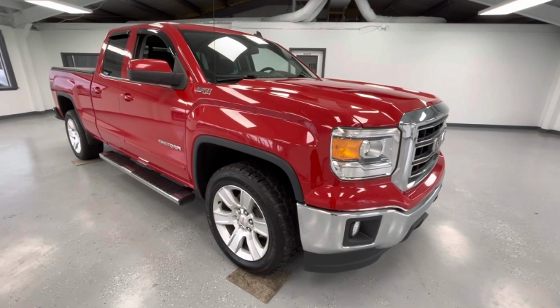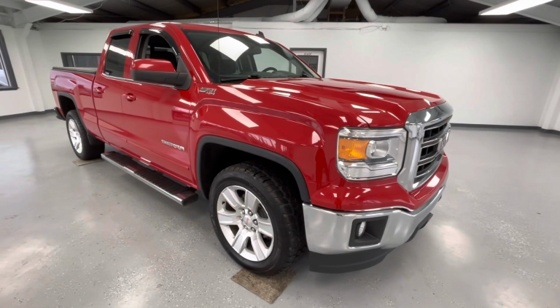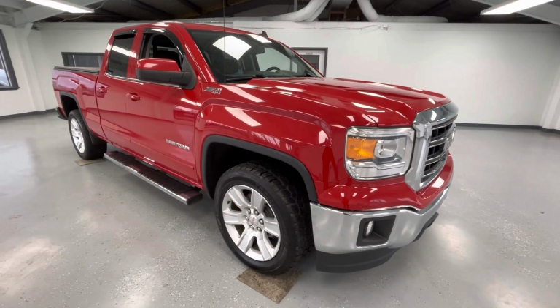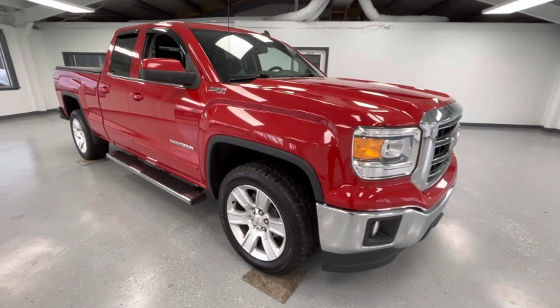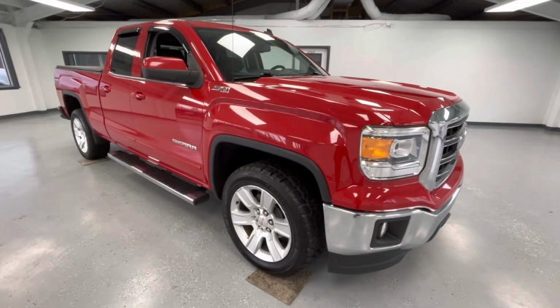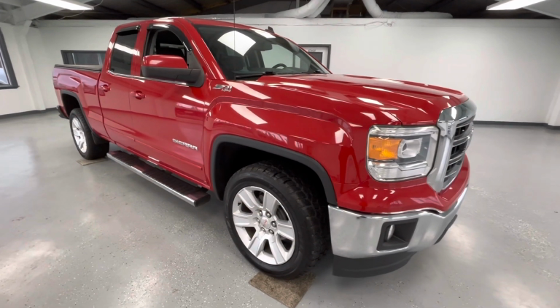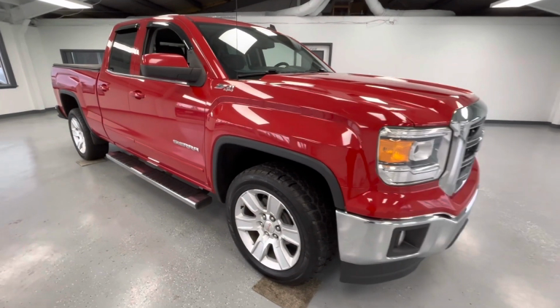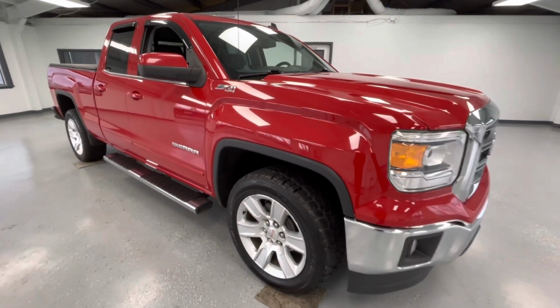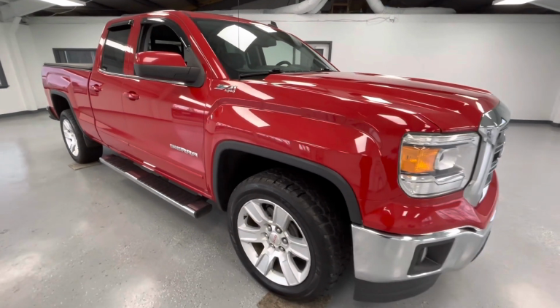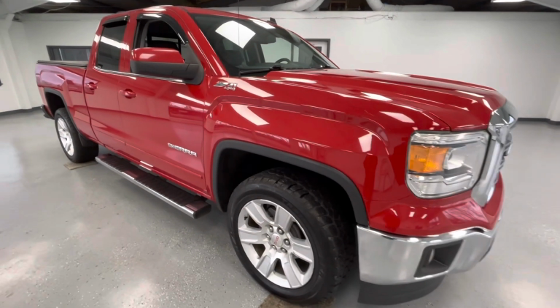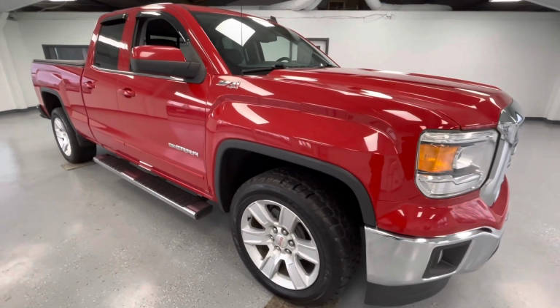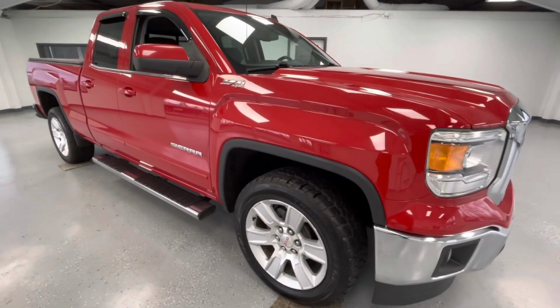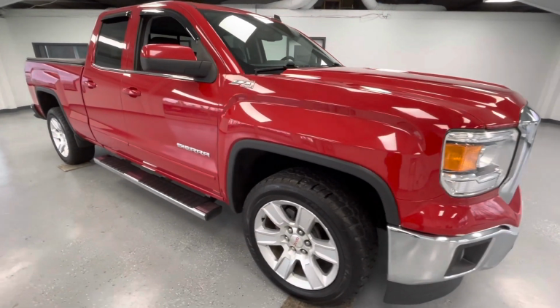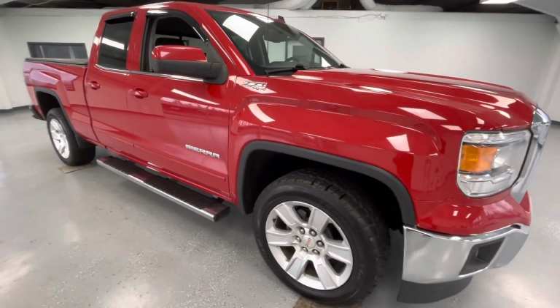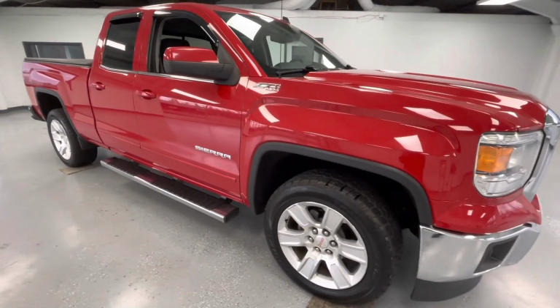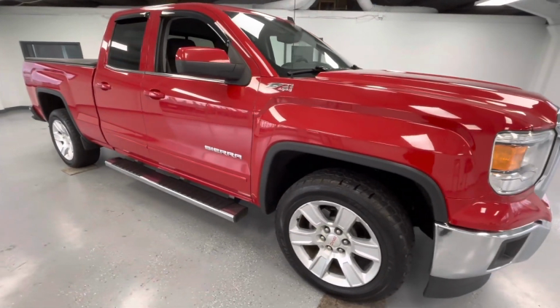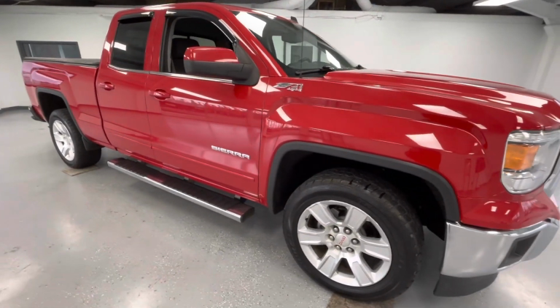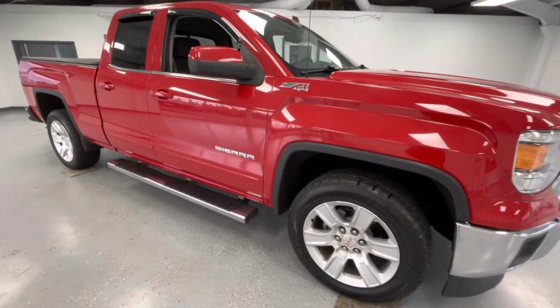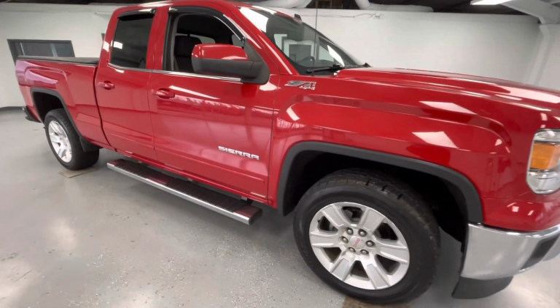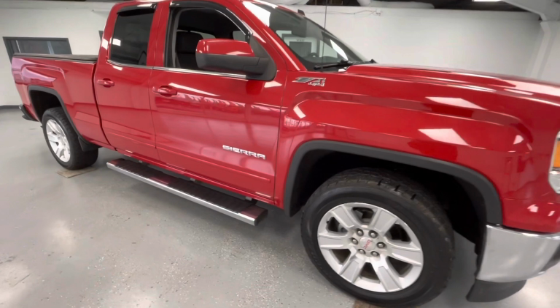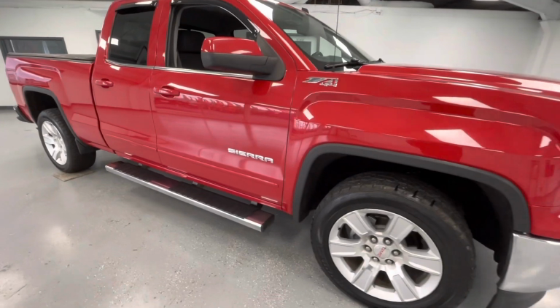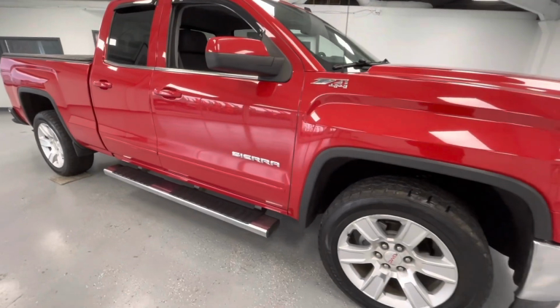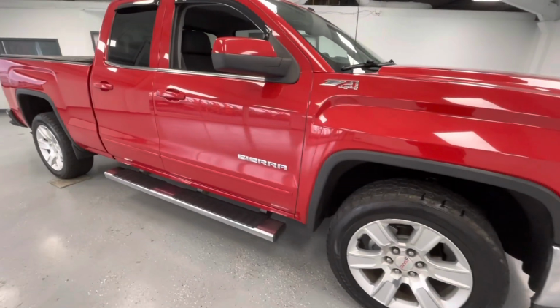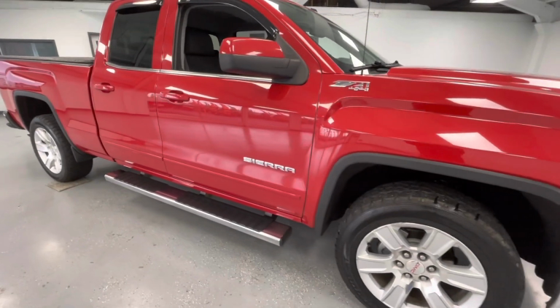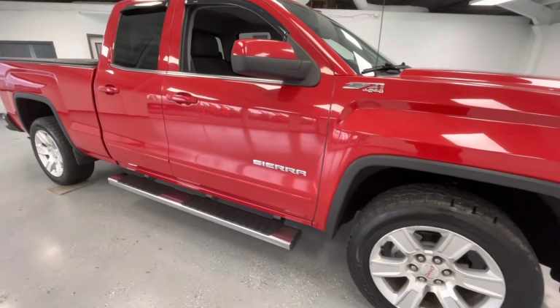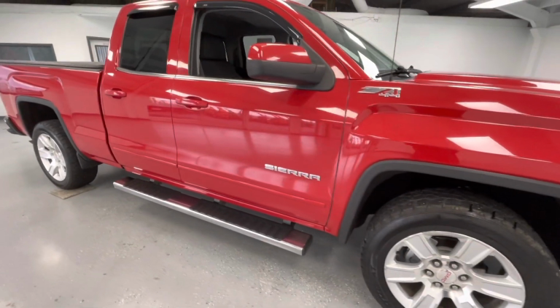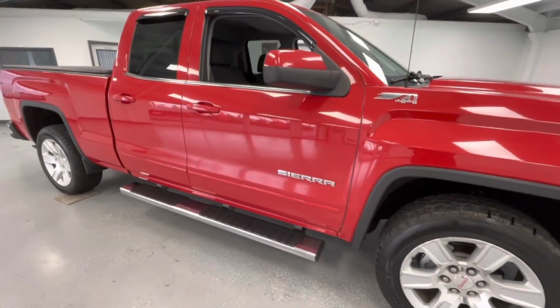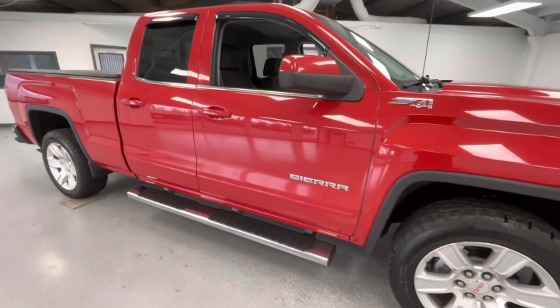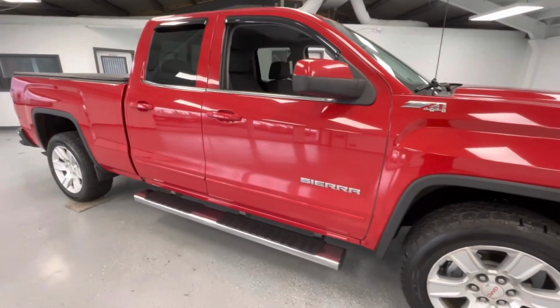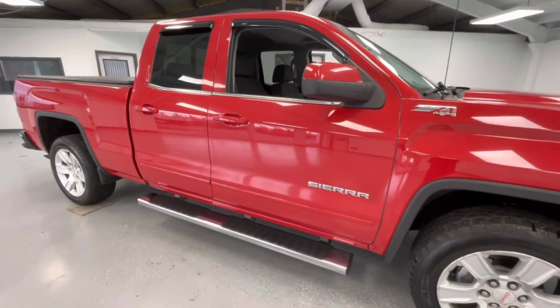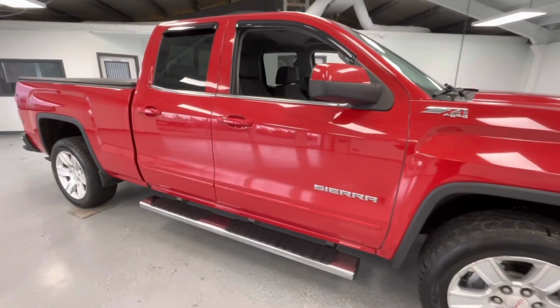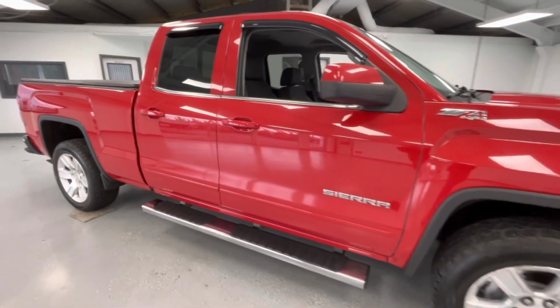As we make our way to the side, you will notice like-new tires all the way around, just like every other vehicle here at All Things Automotive.